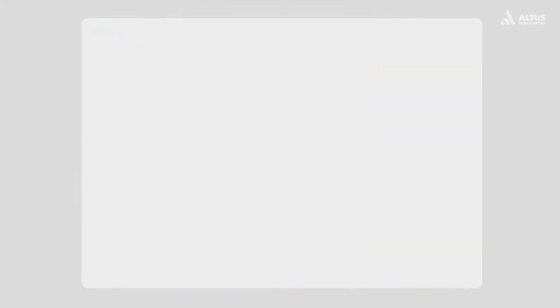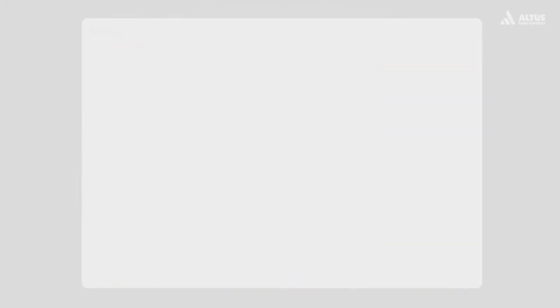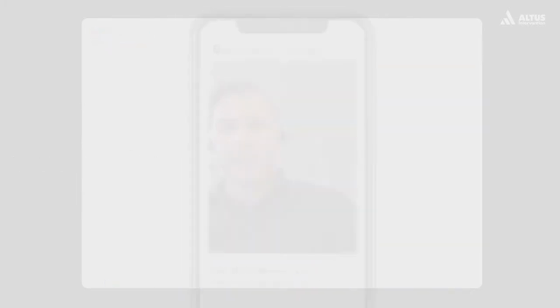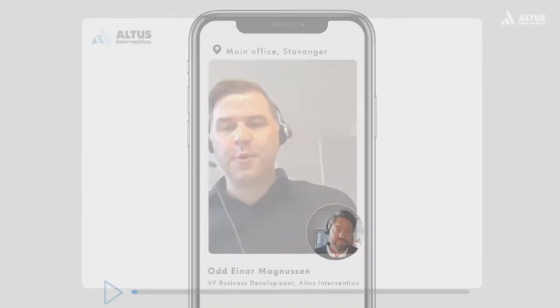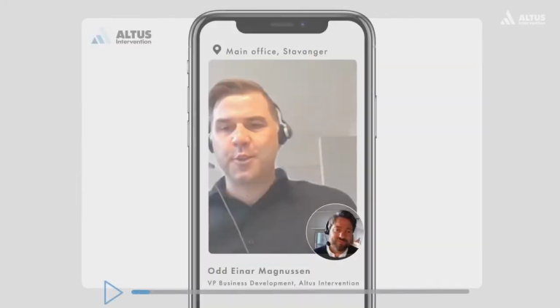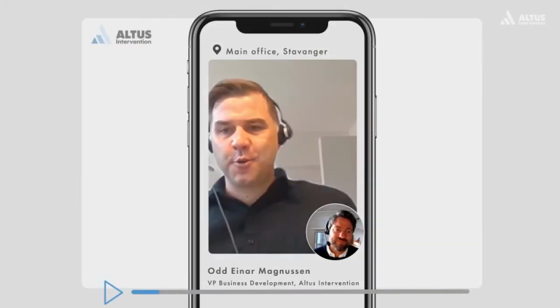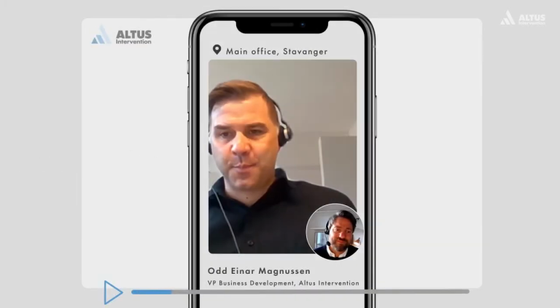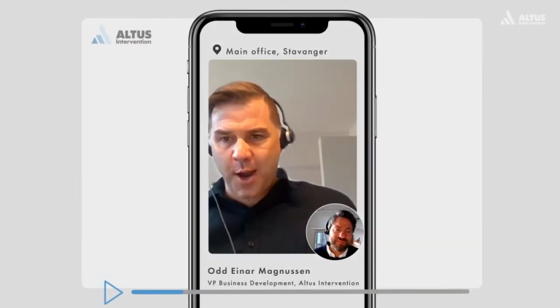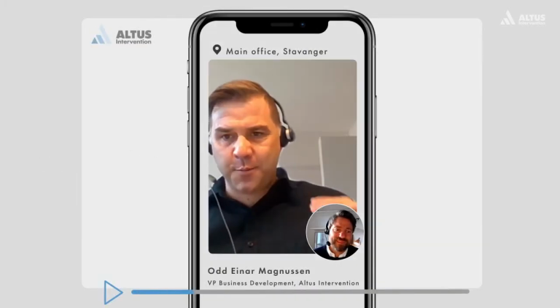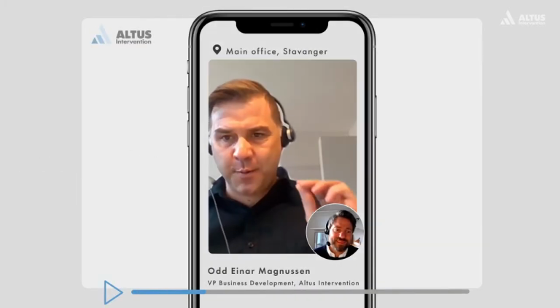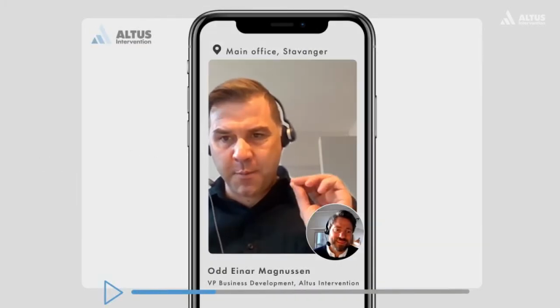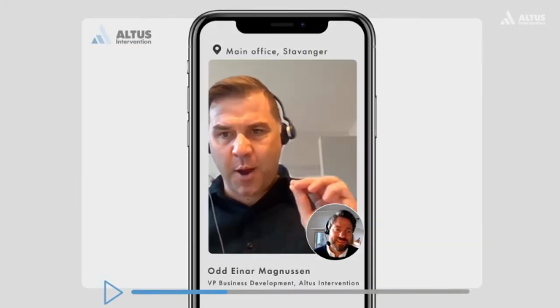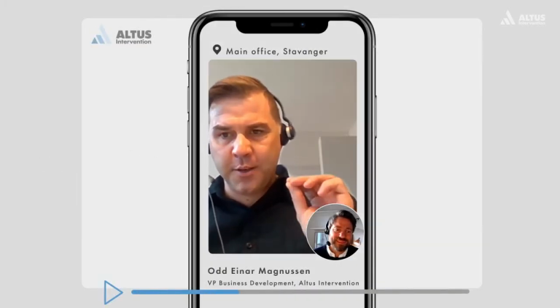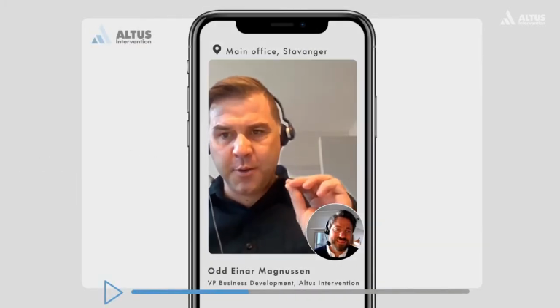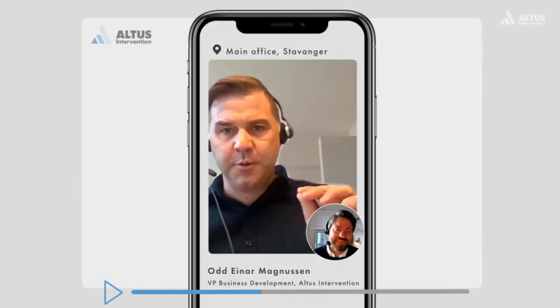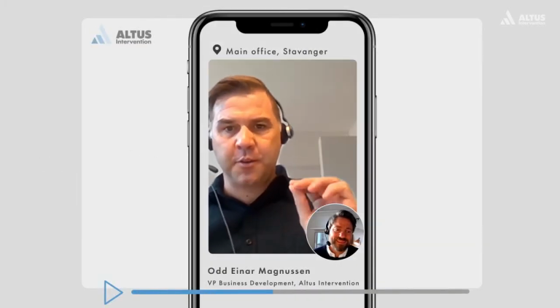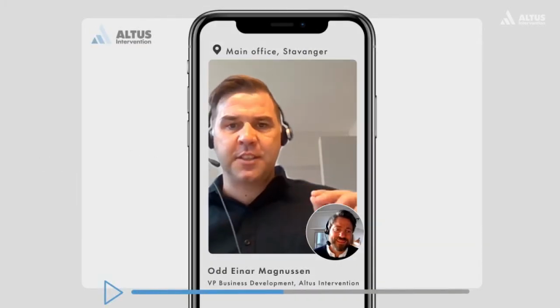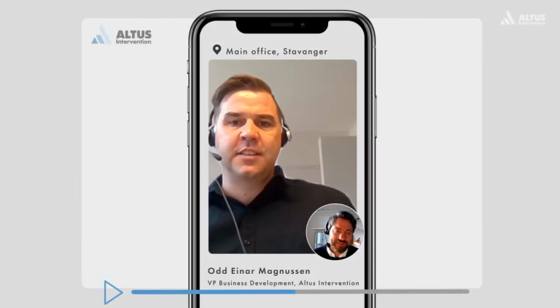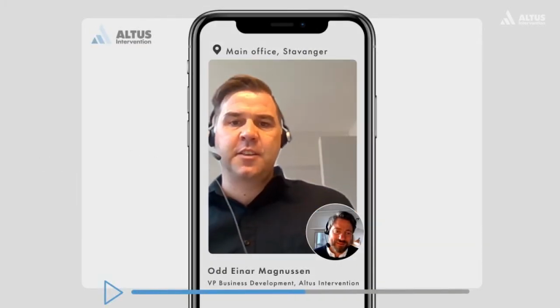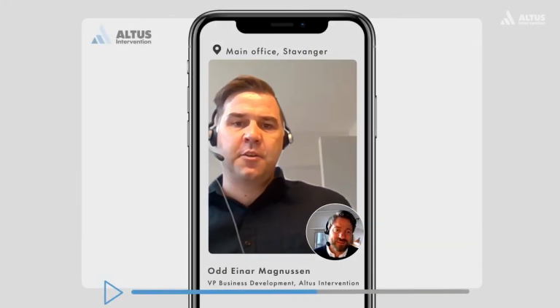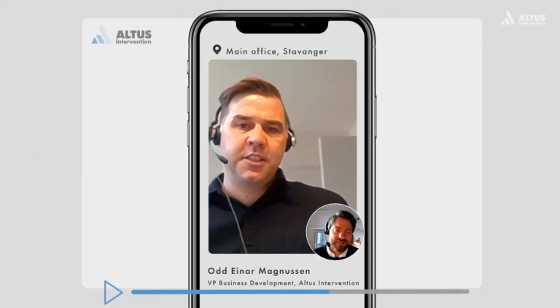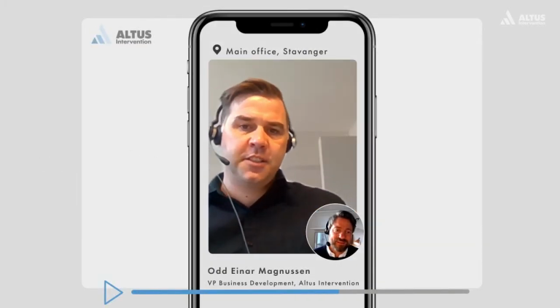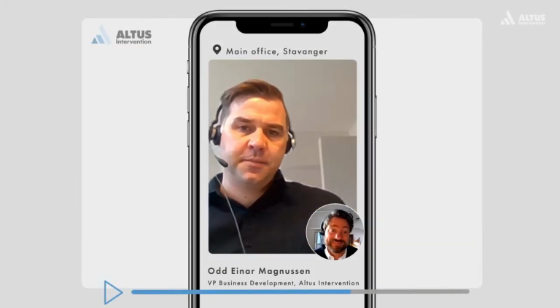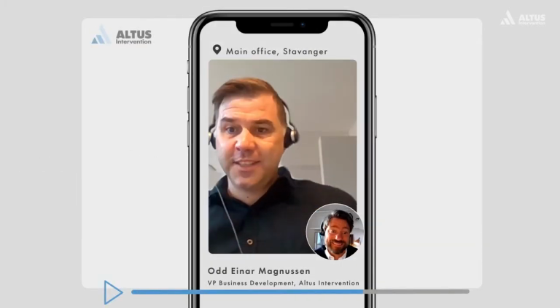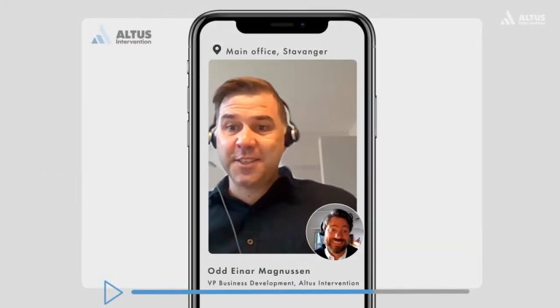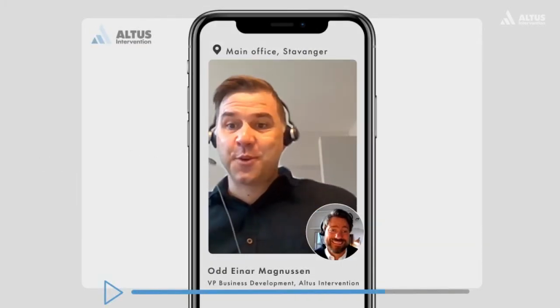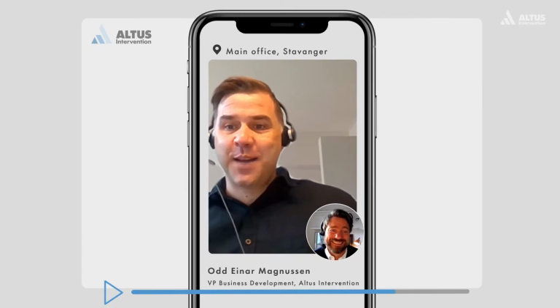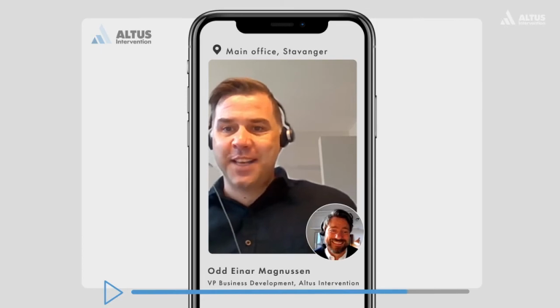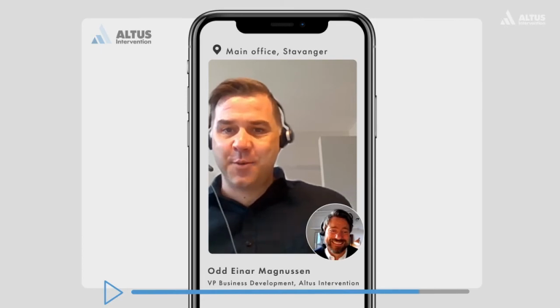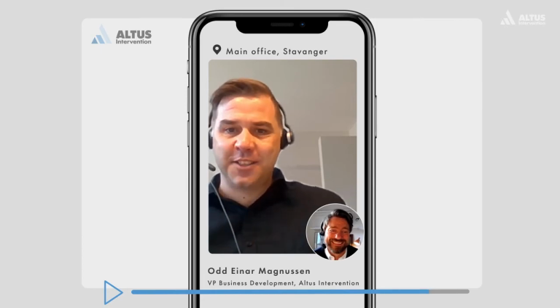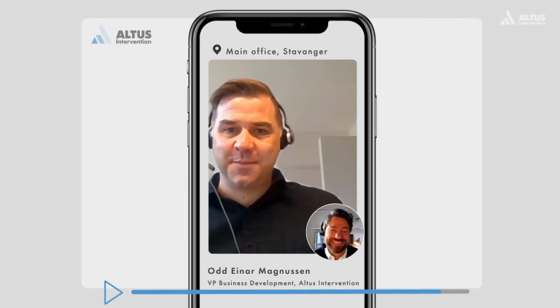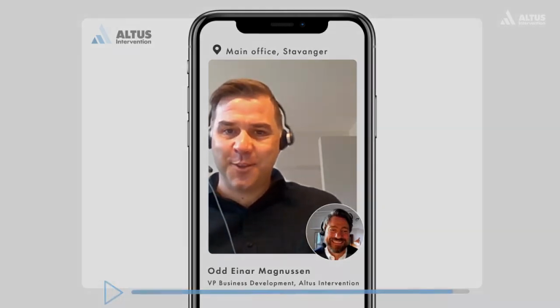The future looks bright when we combine new services and technologies. This is what's making intervention smarter.